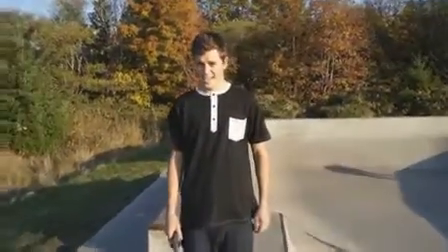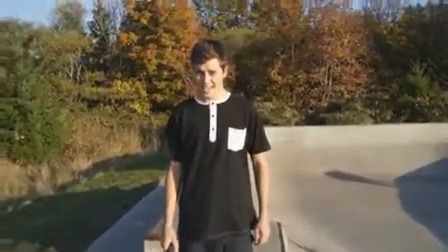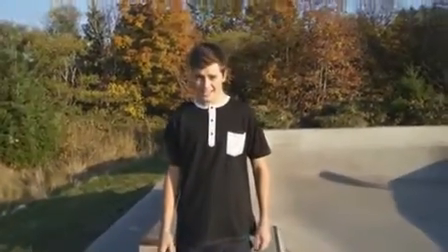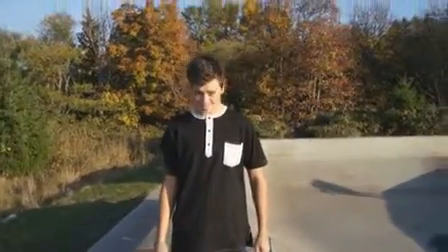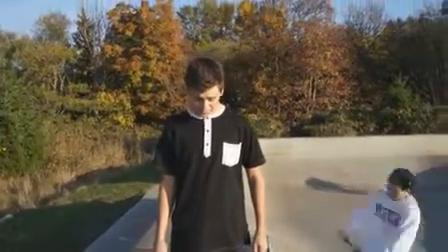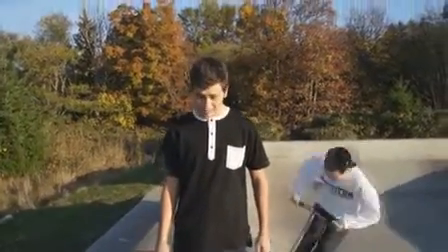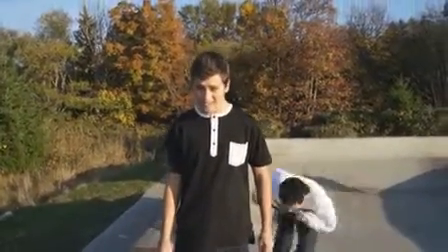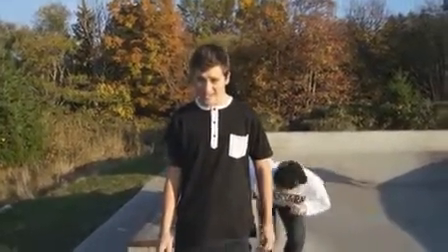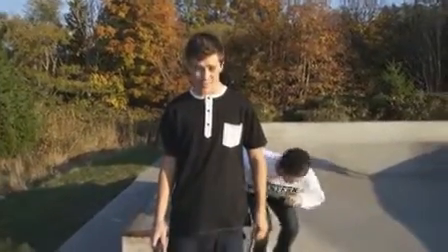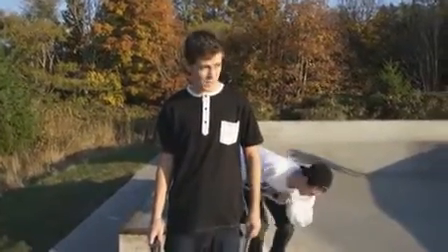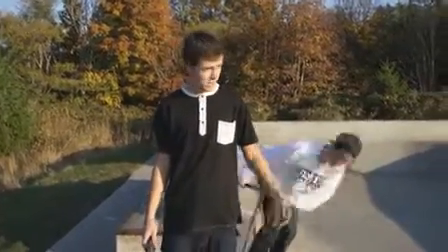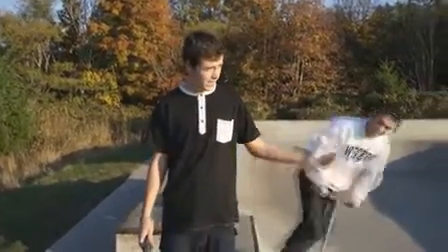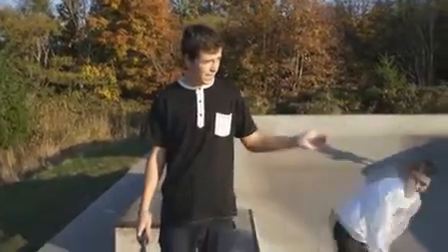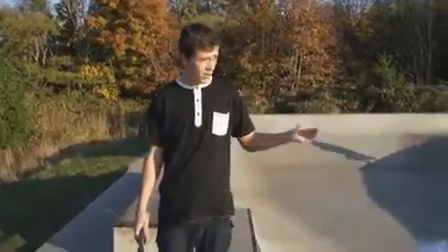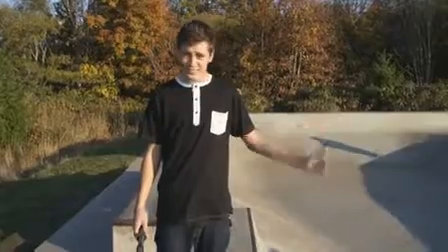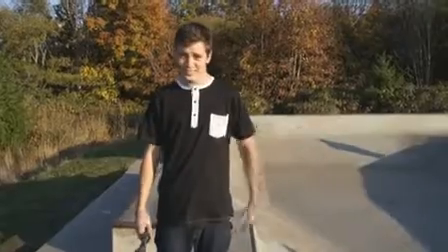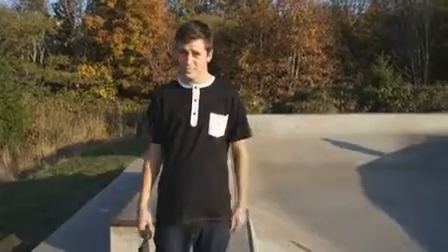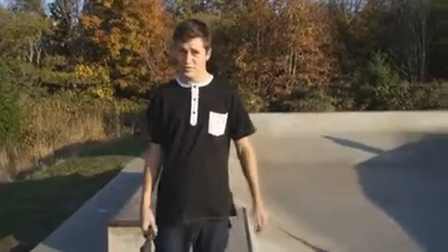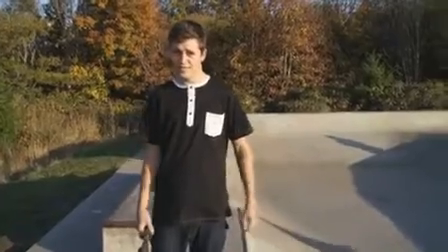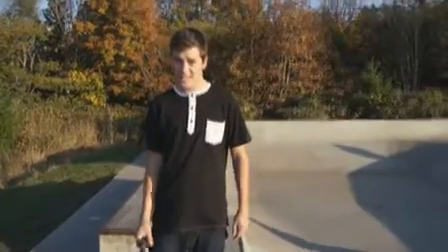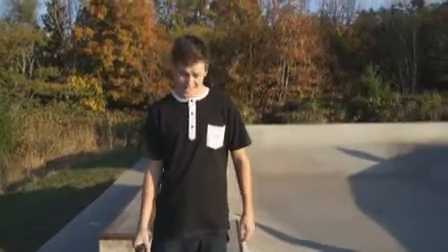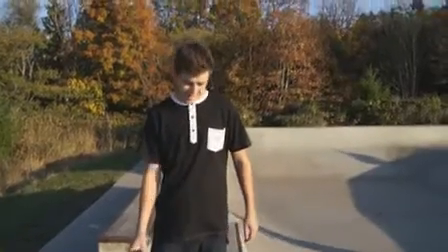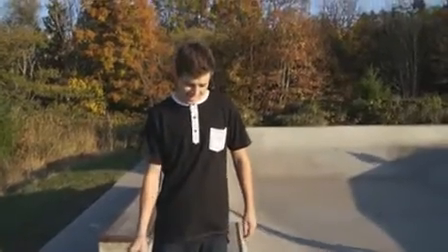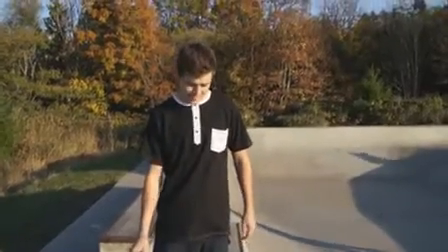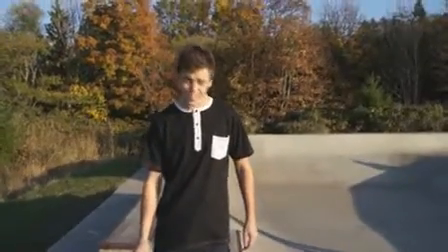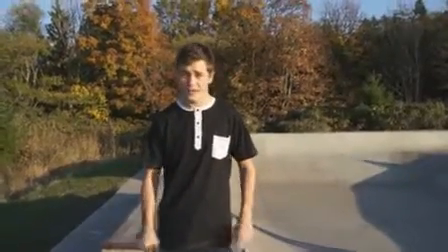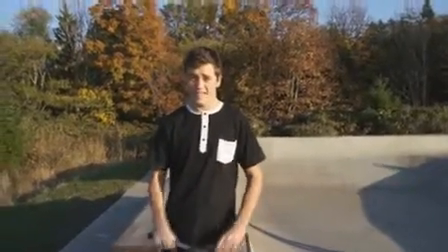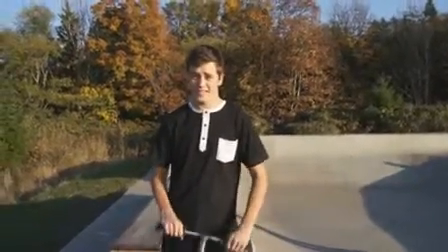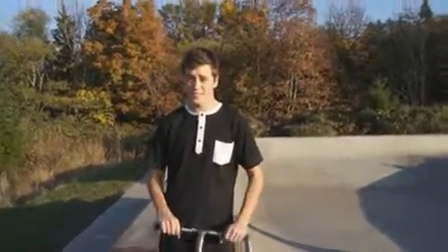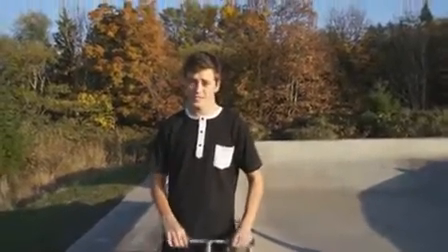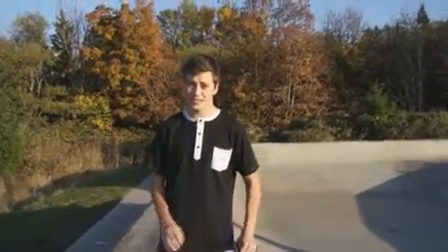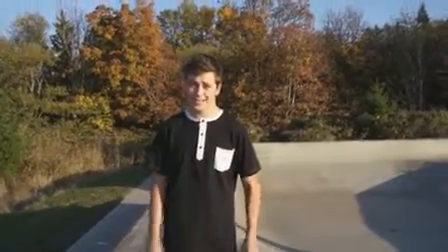Hey guys, this is Blake Baylor here. I'm in Bellingham, Washington. It's a beautiful day and I'm teaching you on a backside feeble stall today.